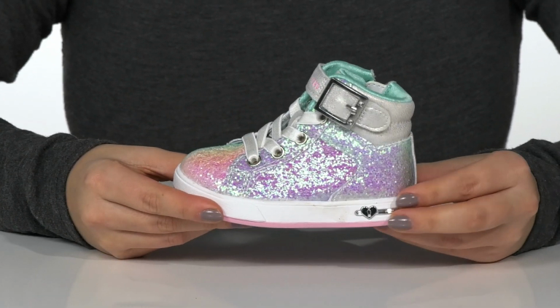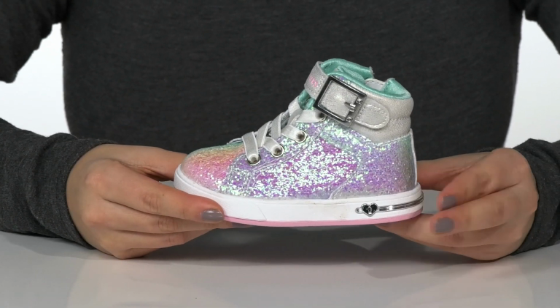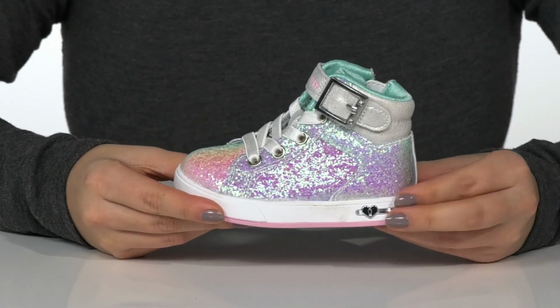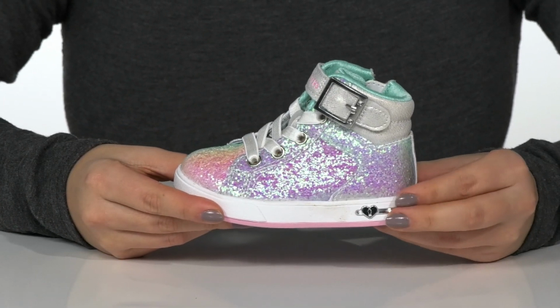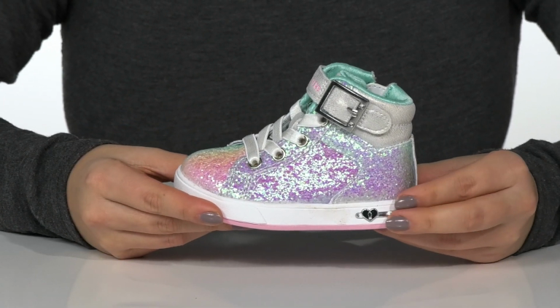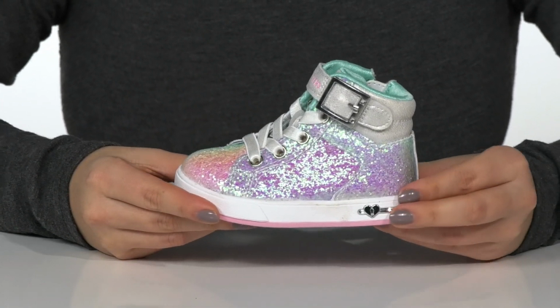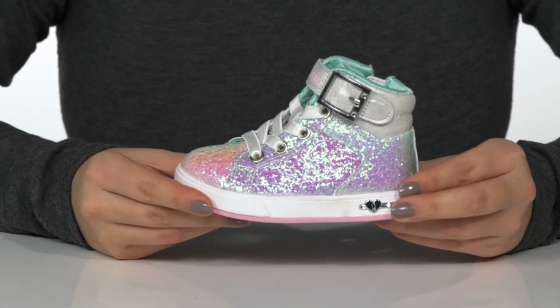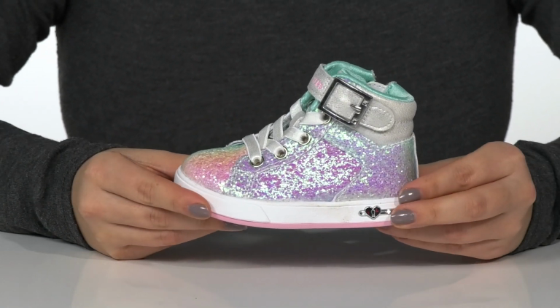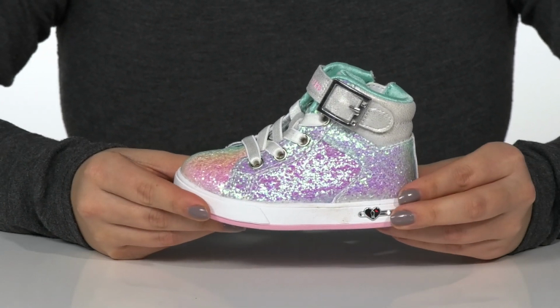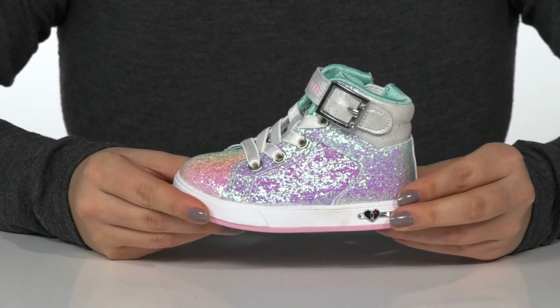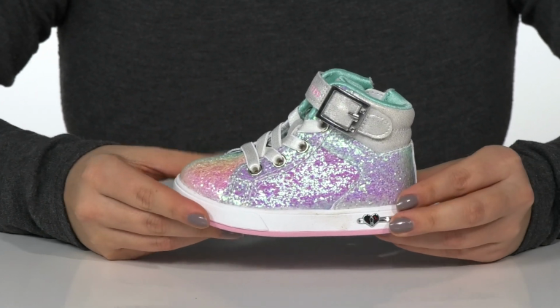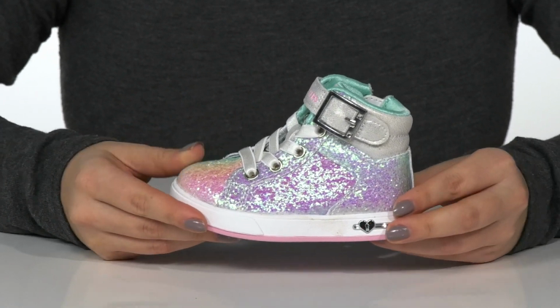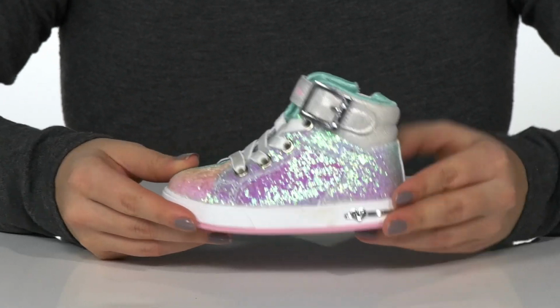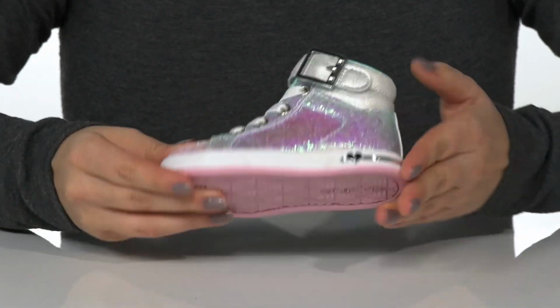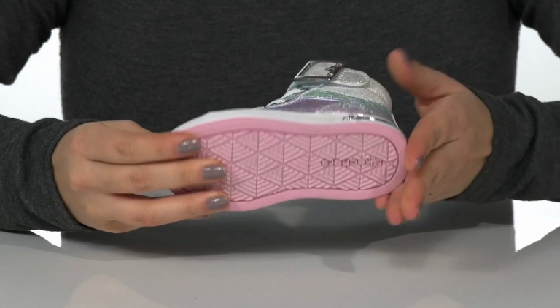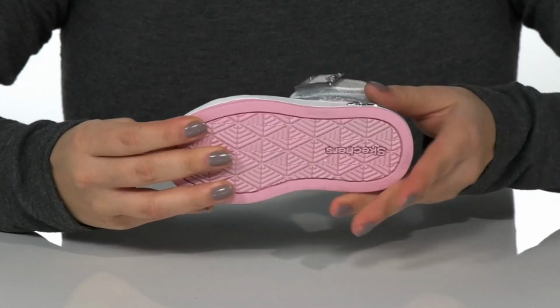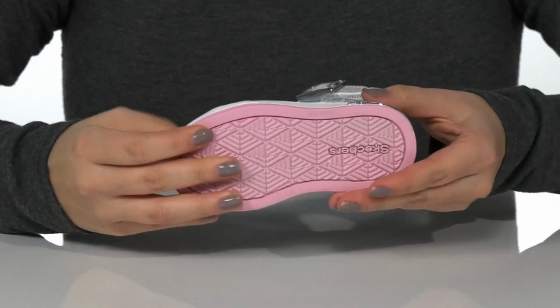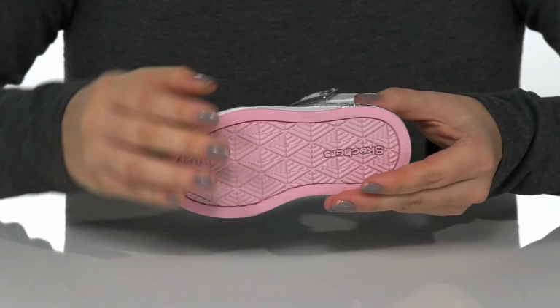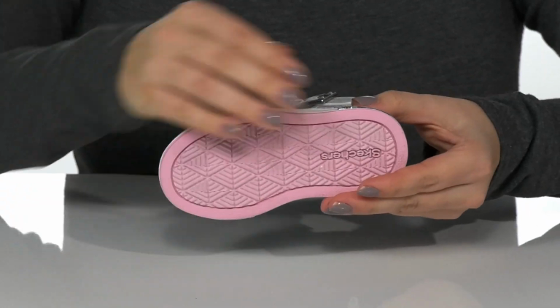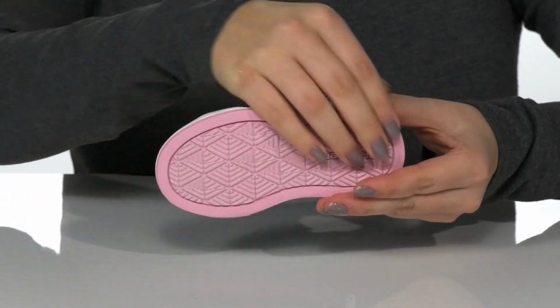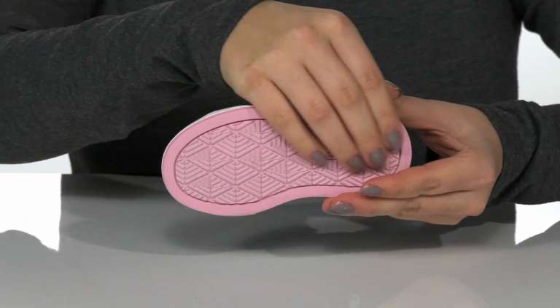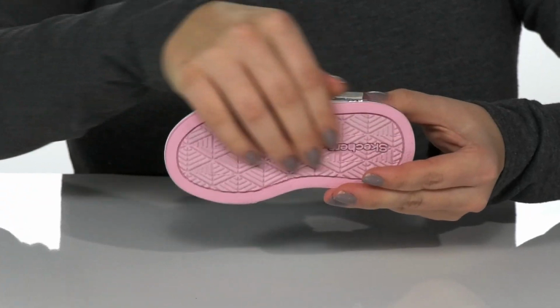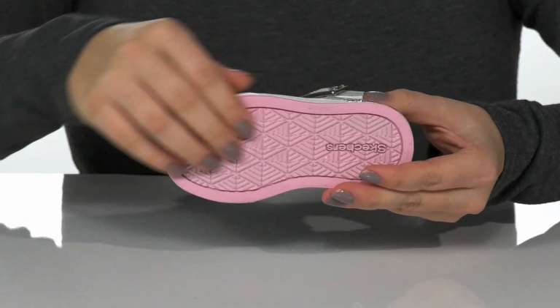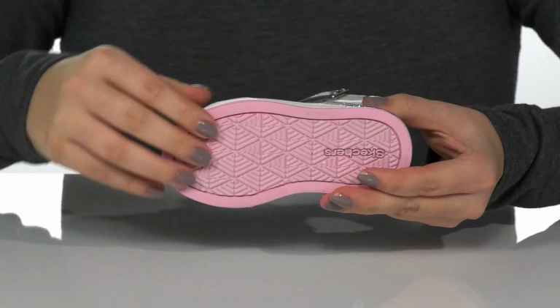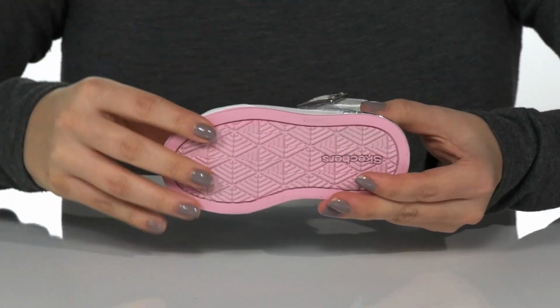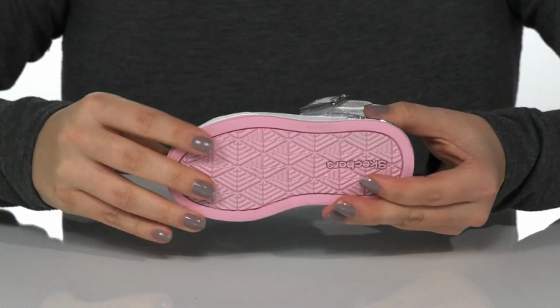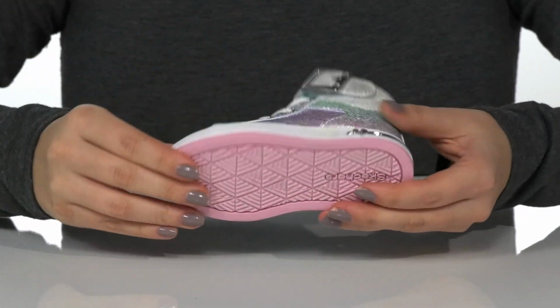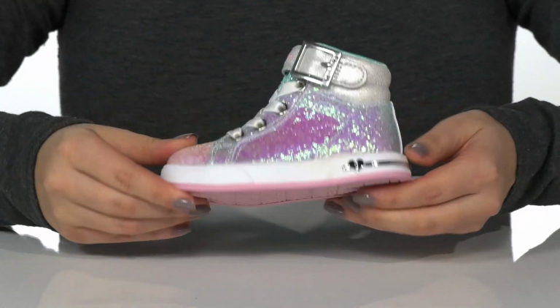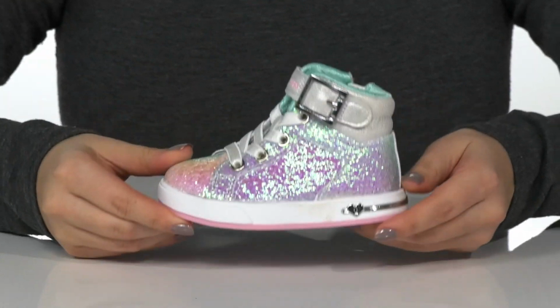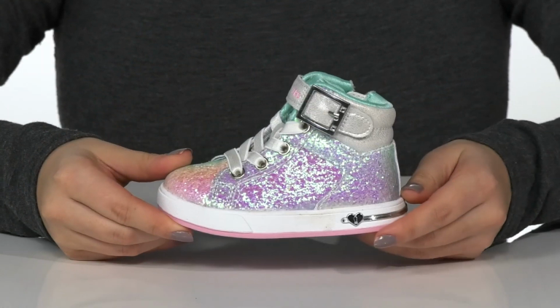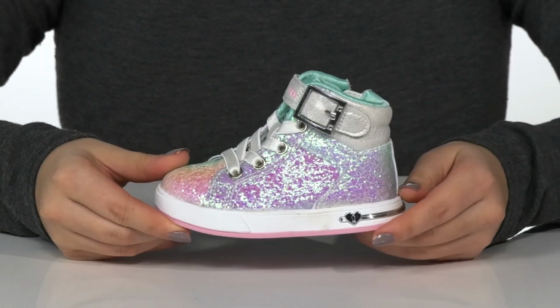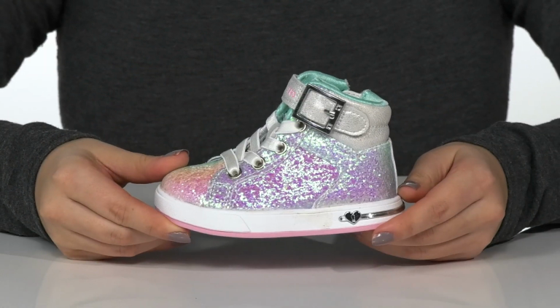That midsole is going to give them a small boost in height, and underneath is a lightly textured outsole for traction.